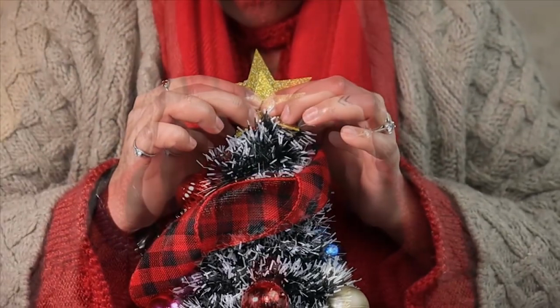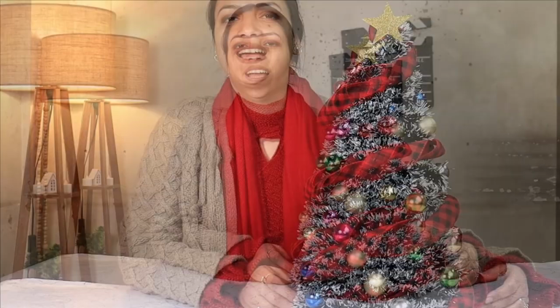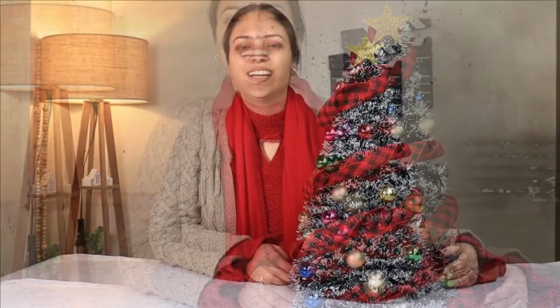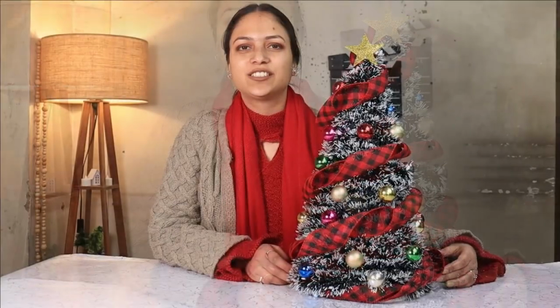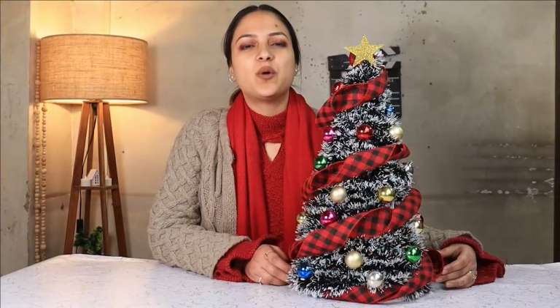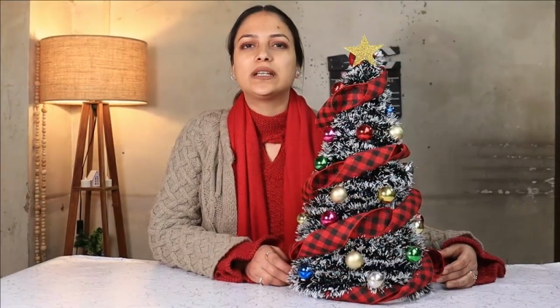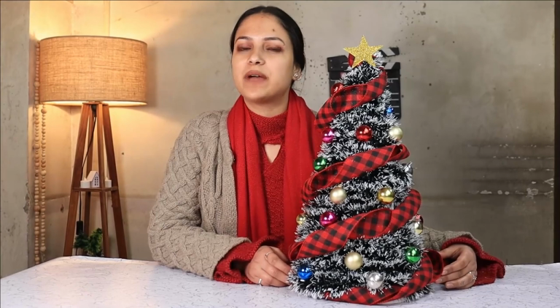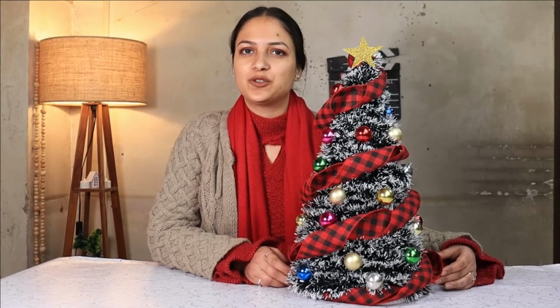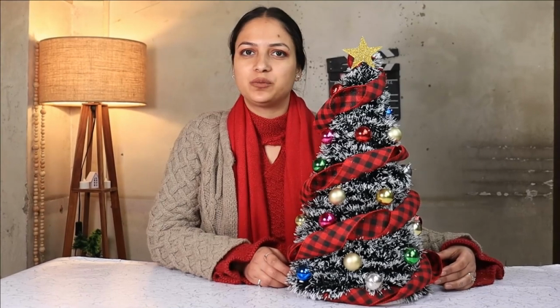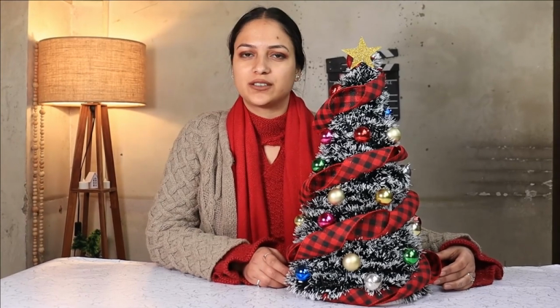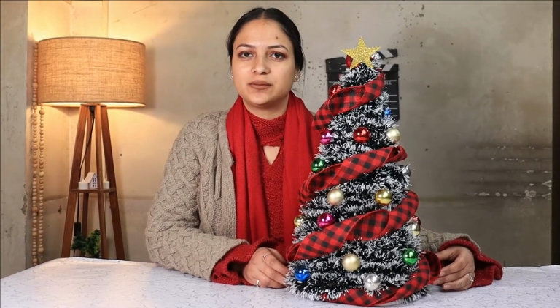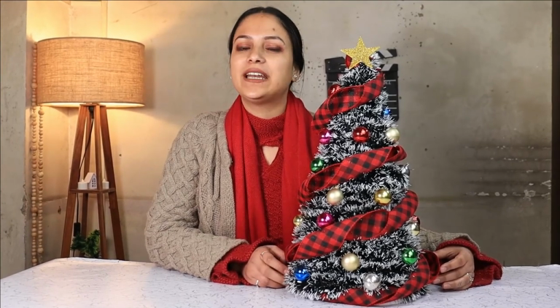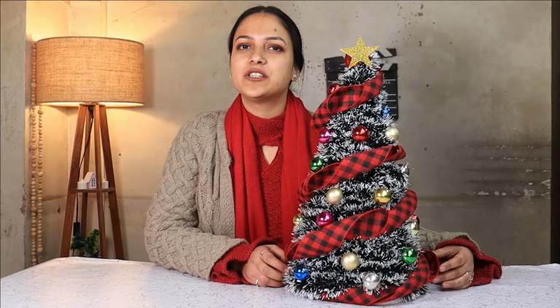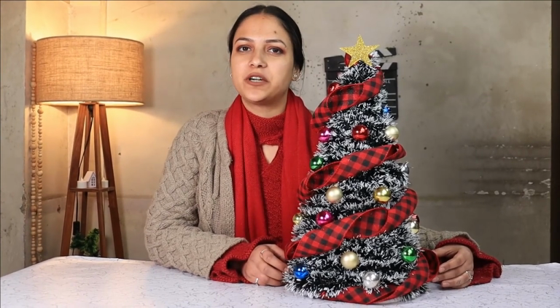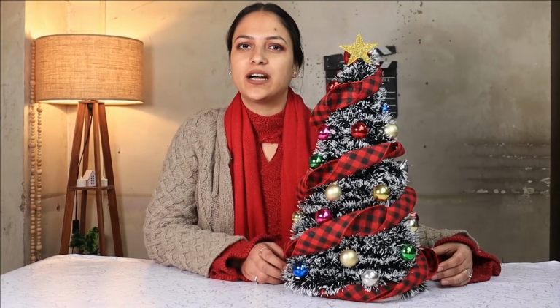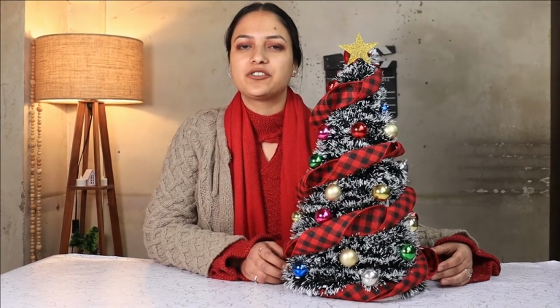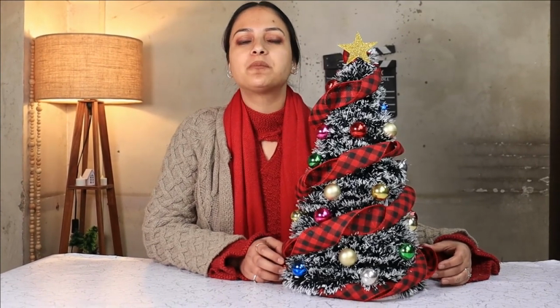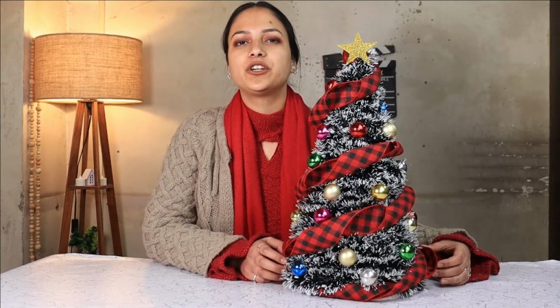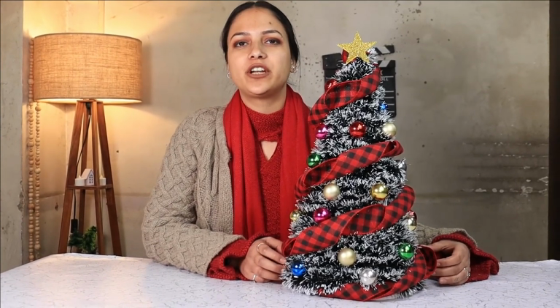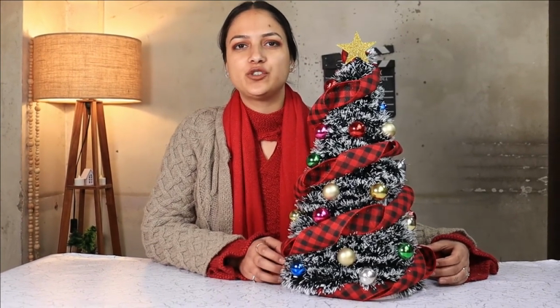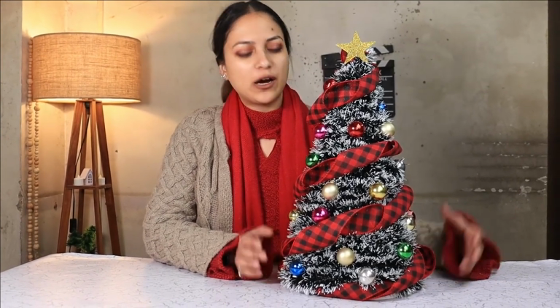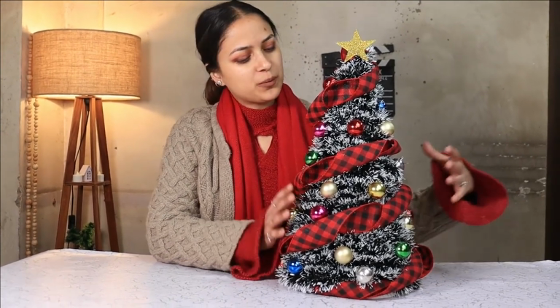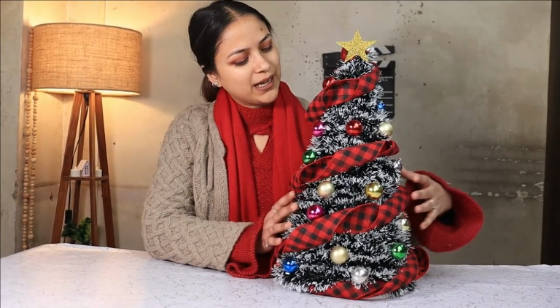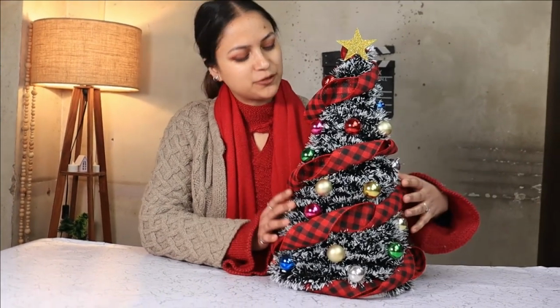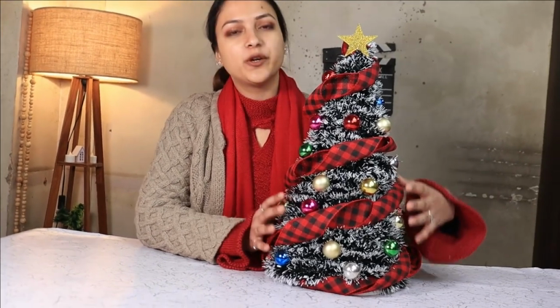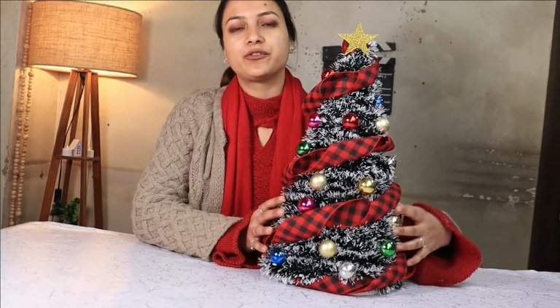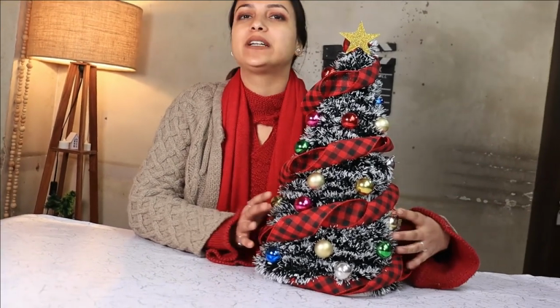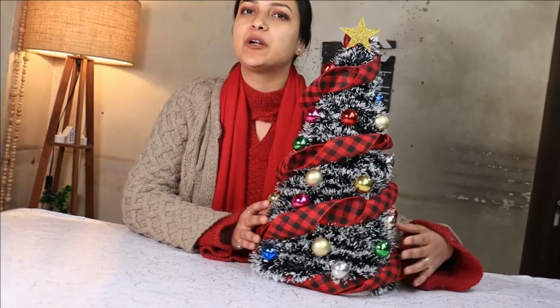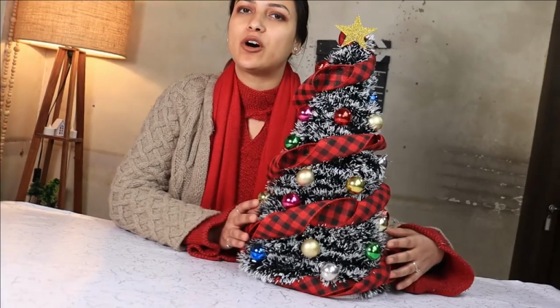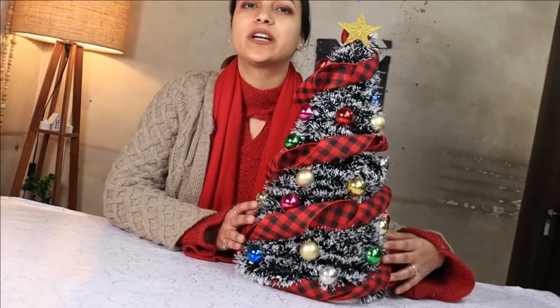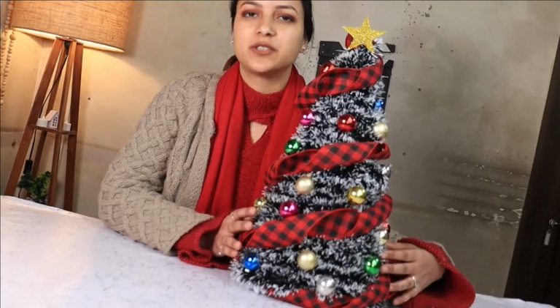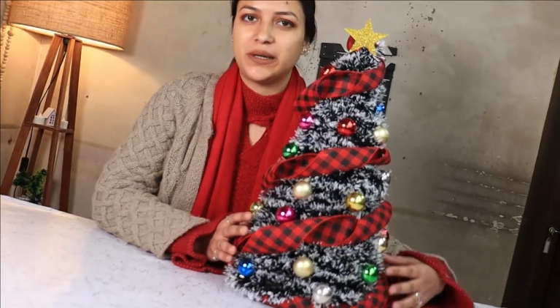Hi guys. Welcome back to HomeCrucks. My name is Priya and today I'm going to teach you how to make this beautiful tabletop Christmas tree.